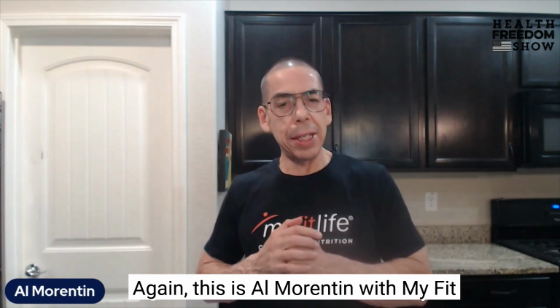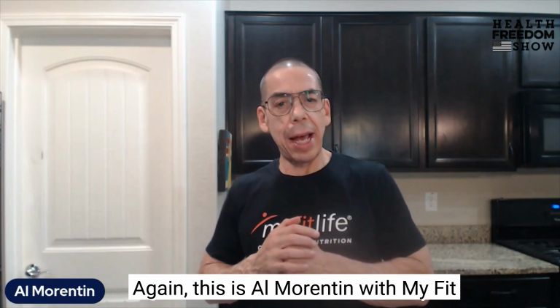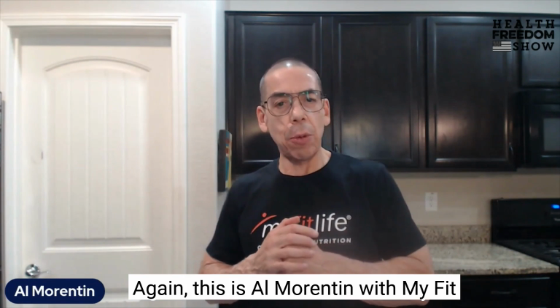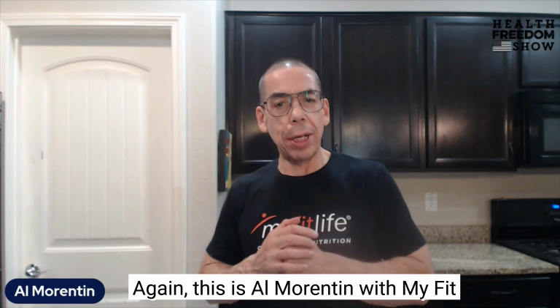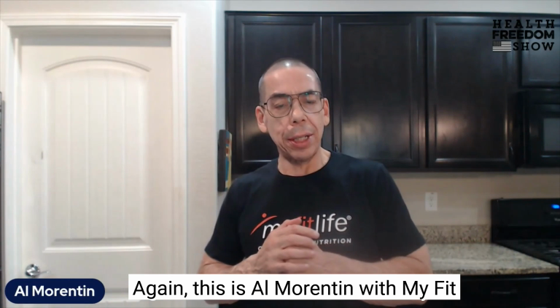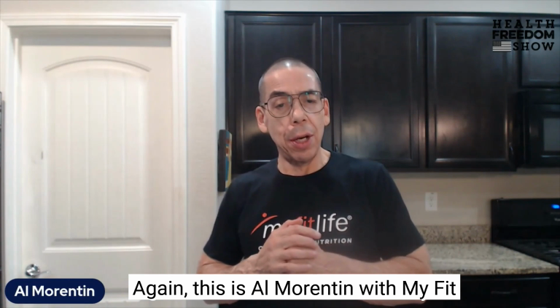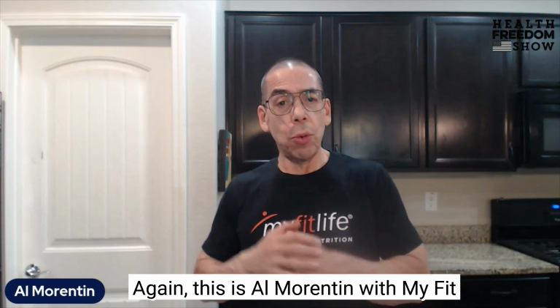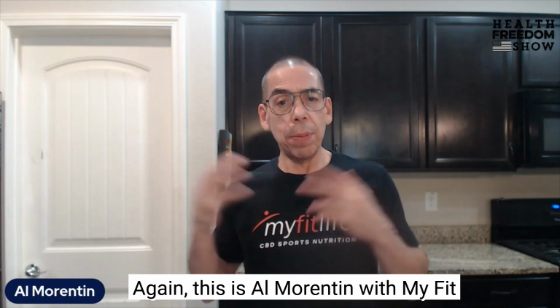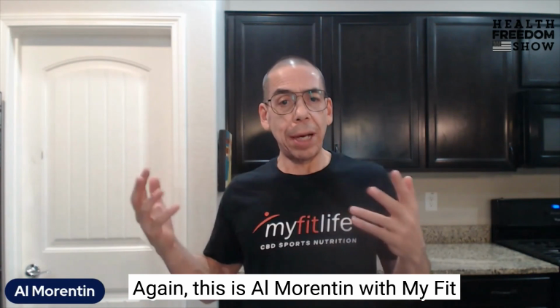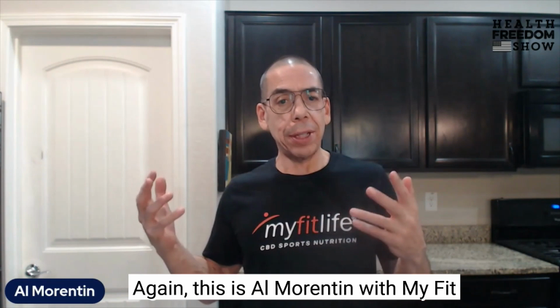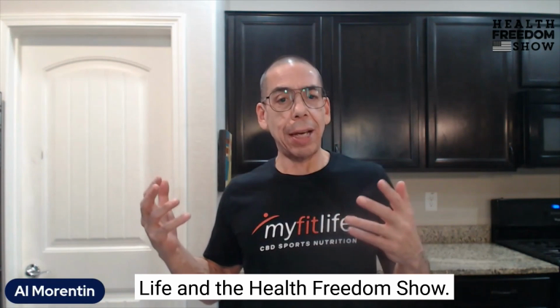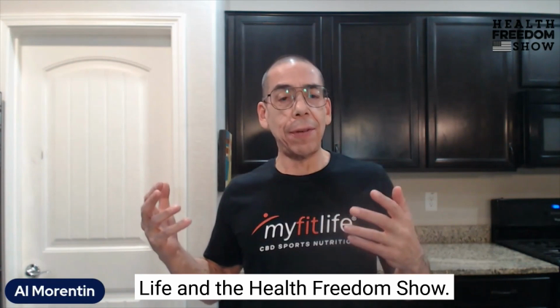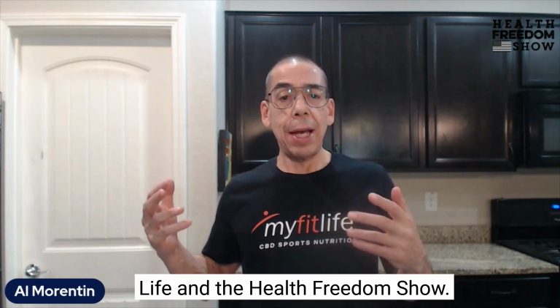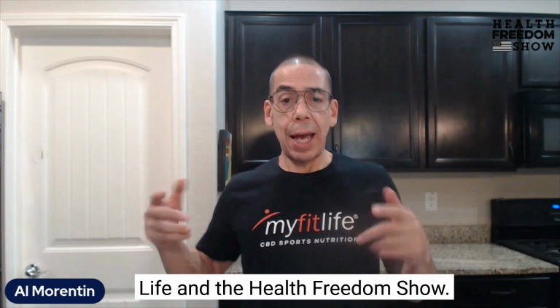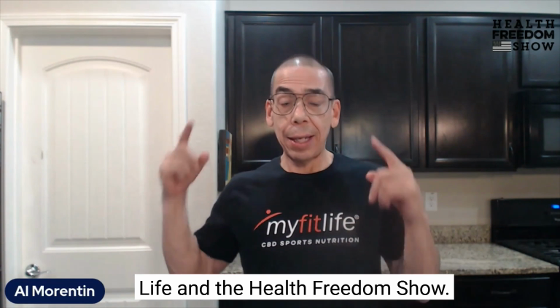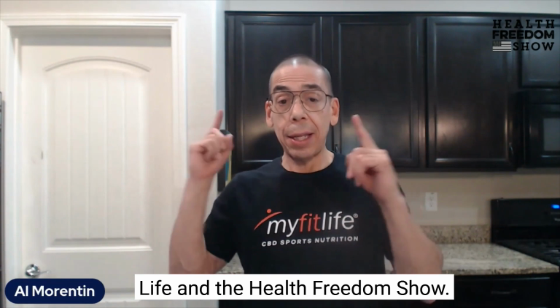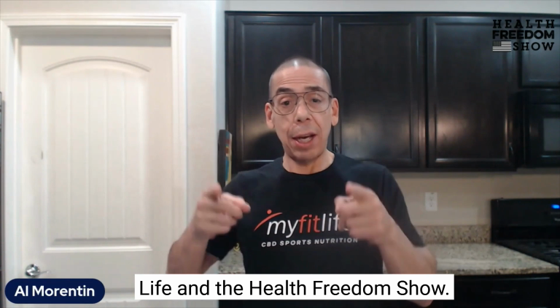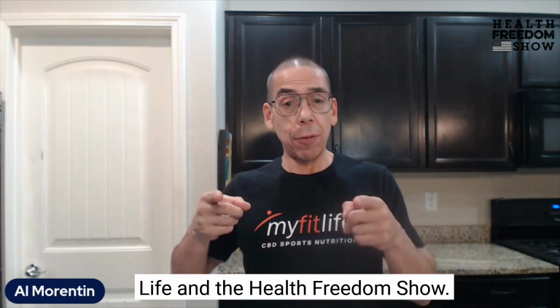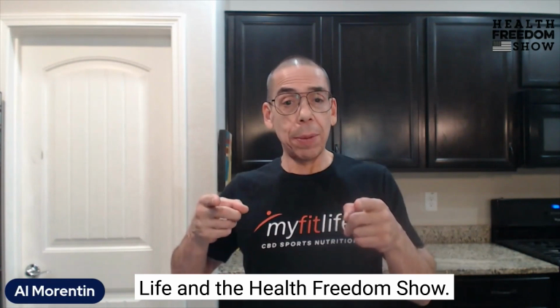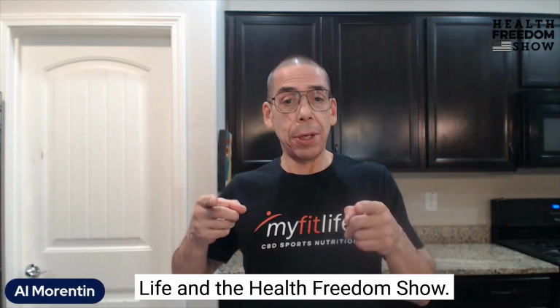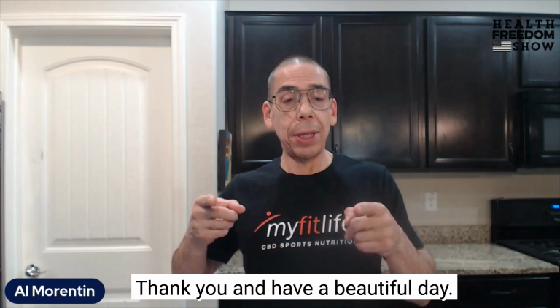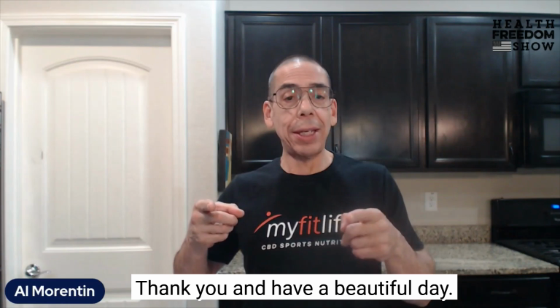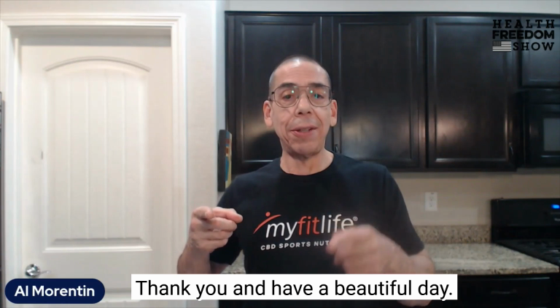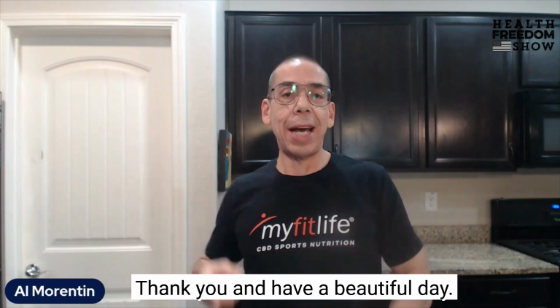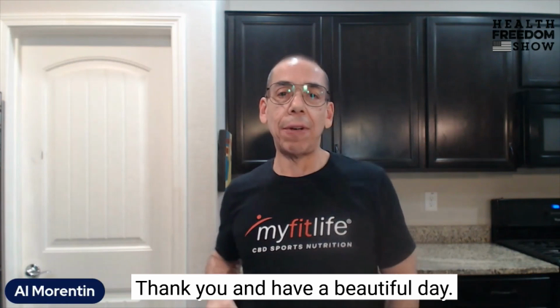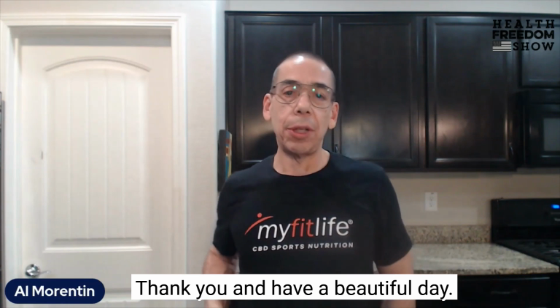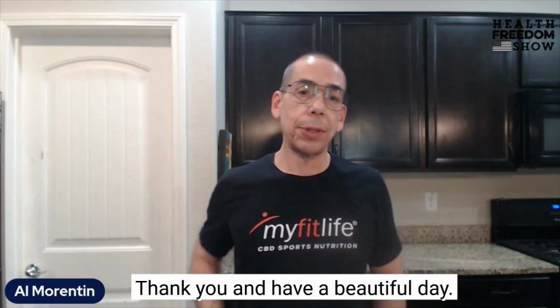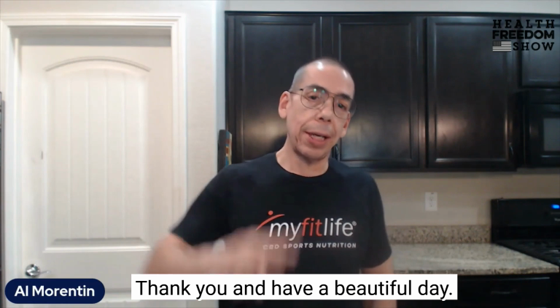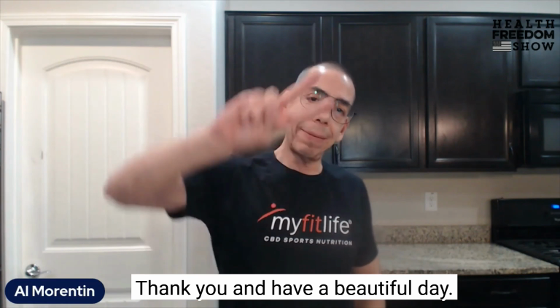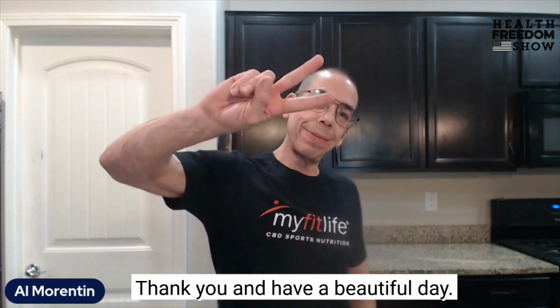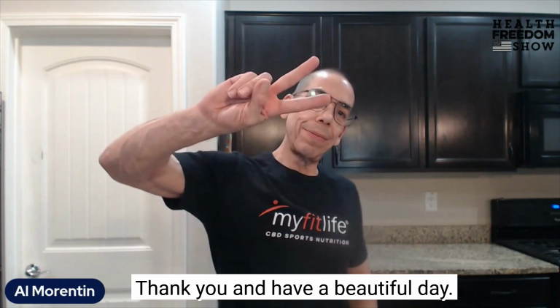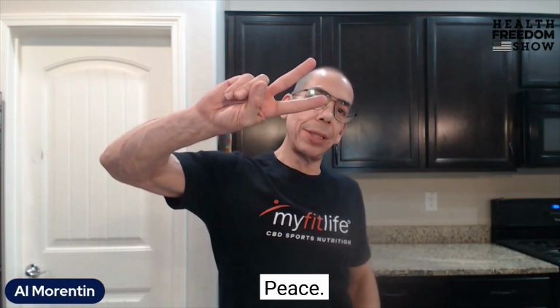This is Al Morenton with My Fit Life and the Health Freedom Show. Thank you and have a beautiful day. Peace.